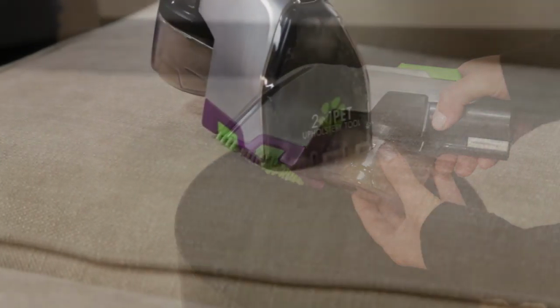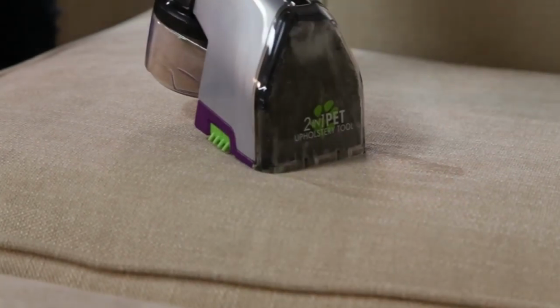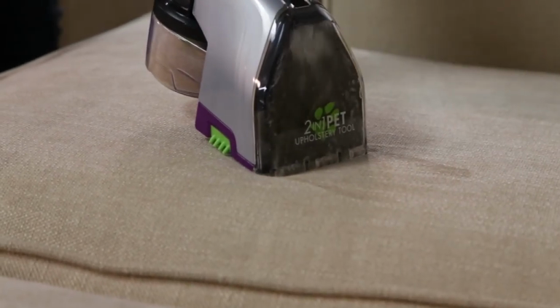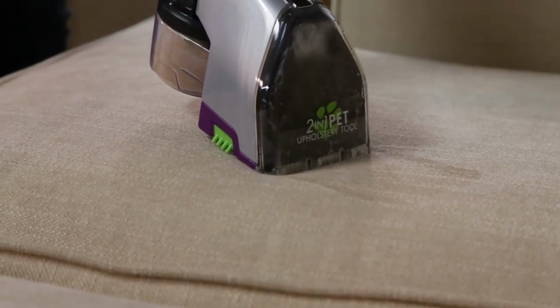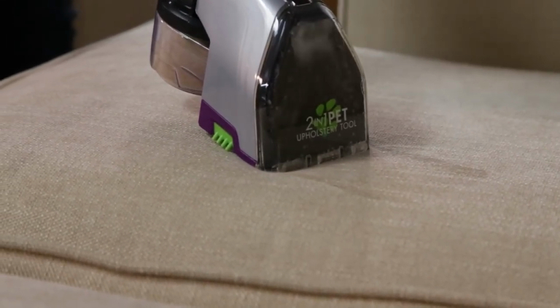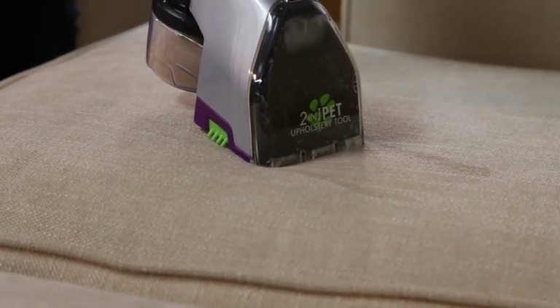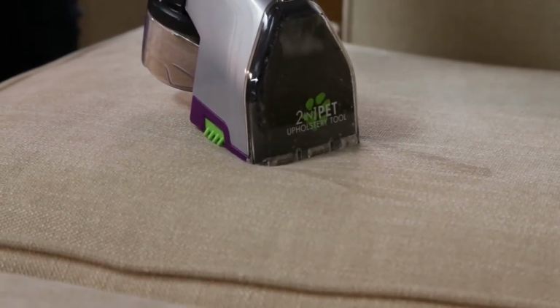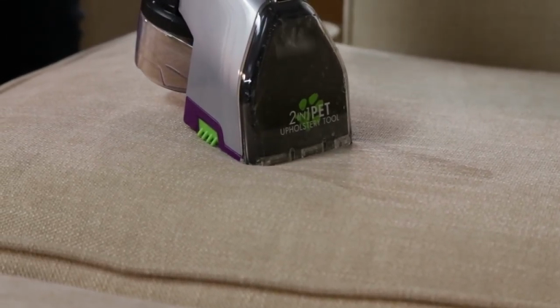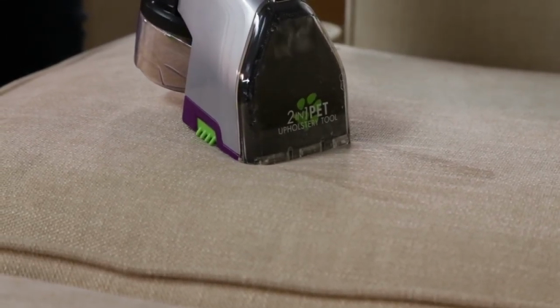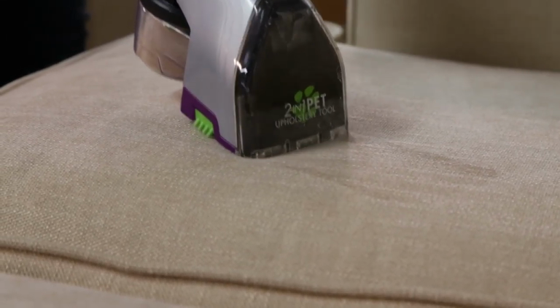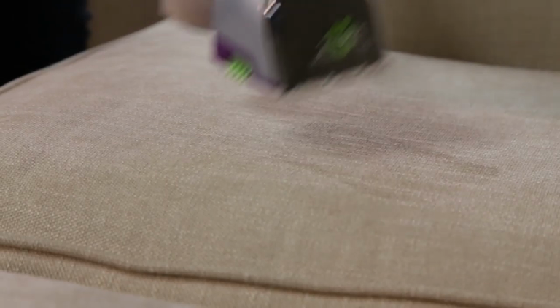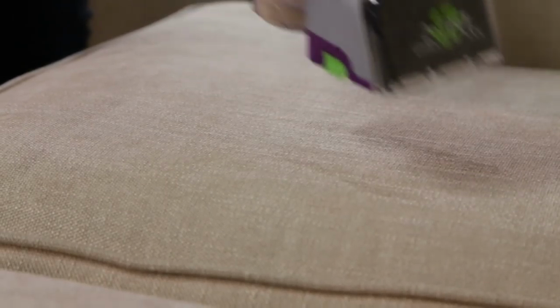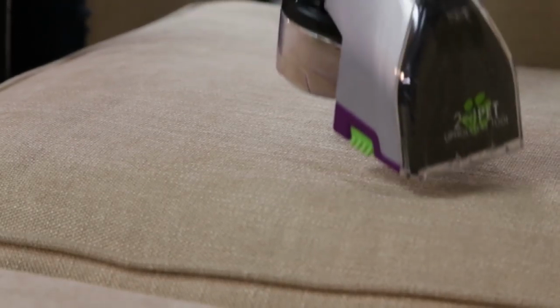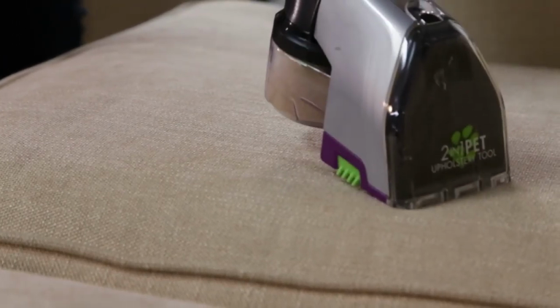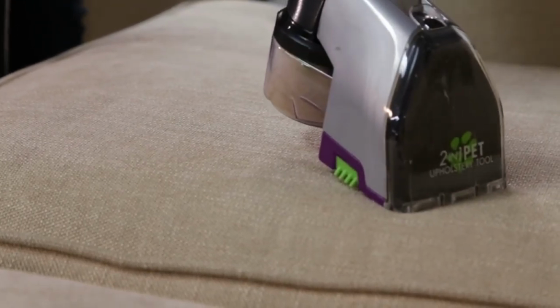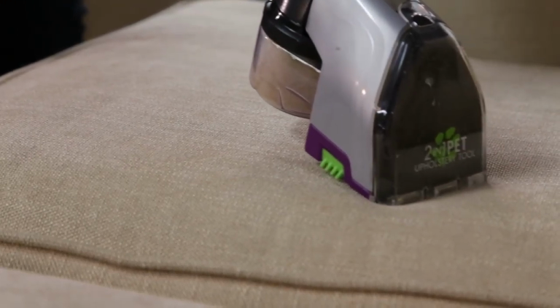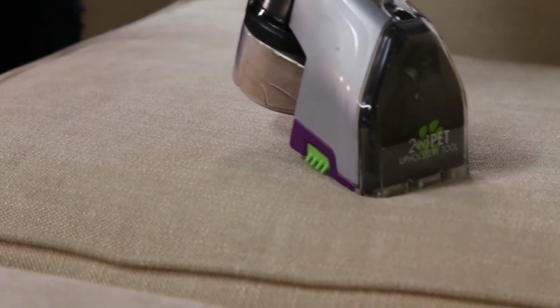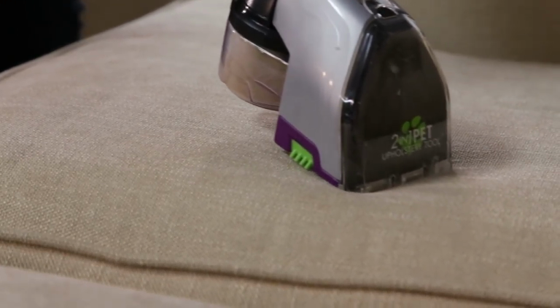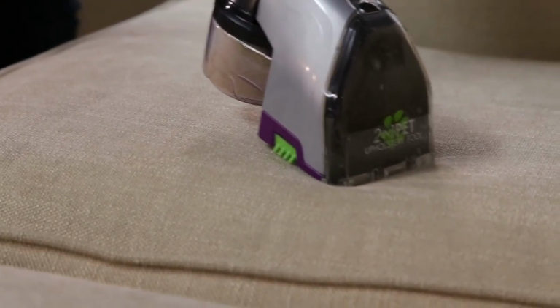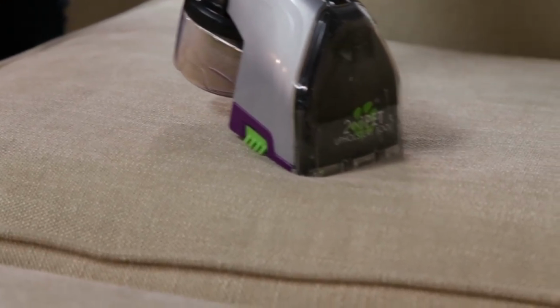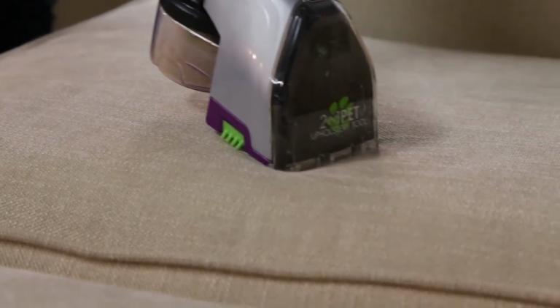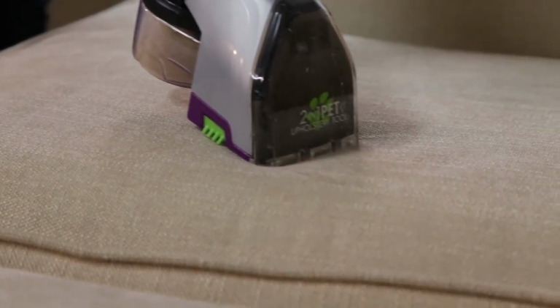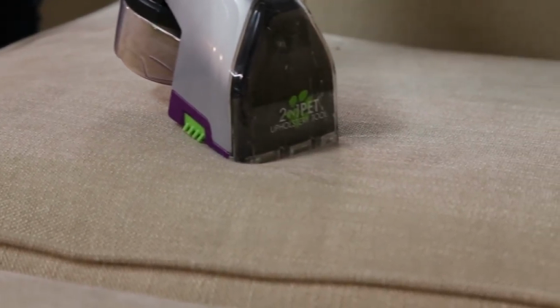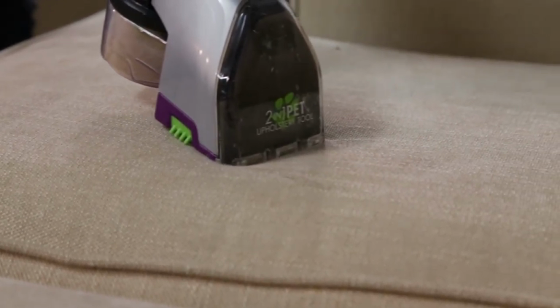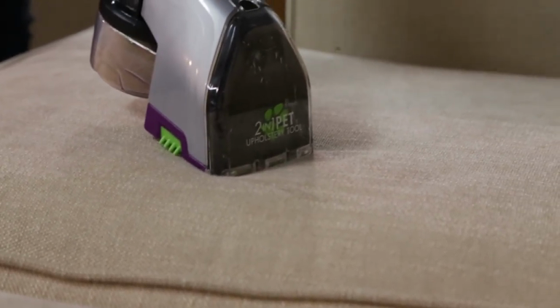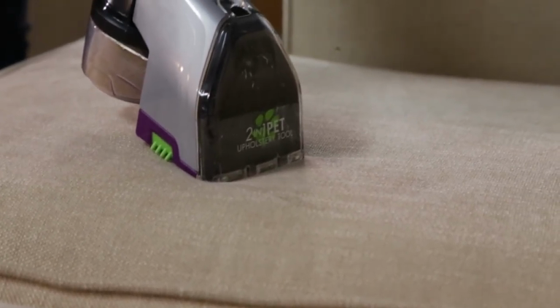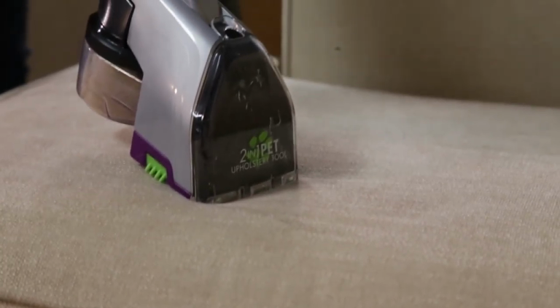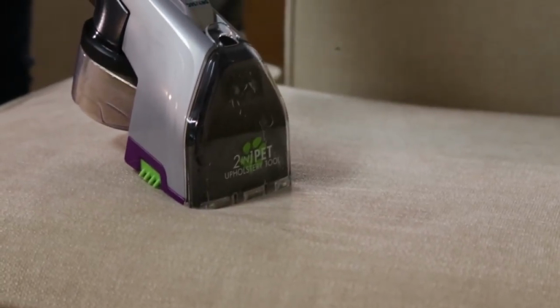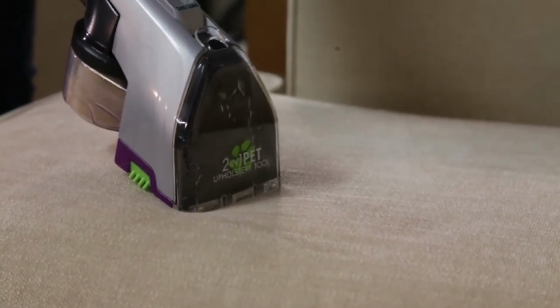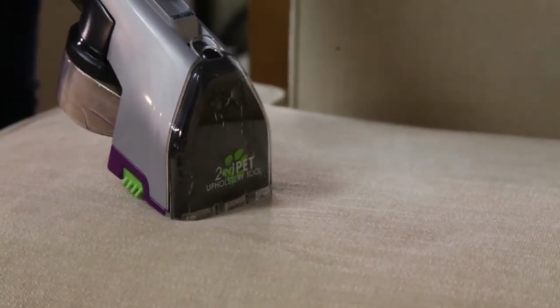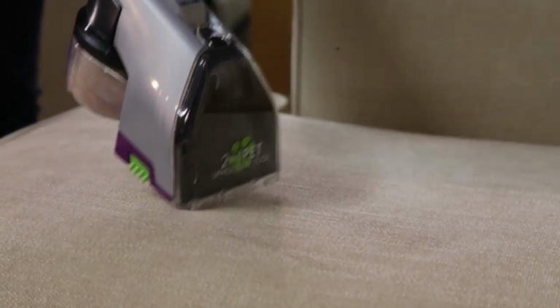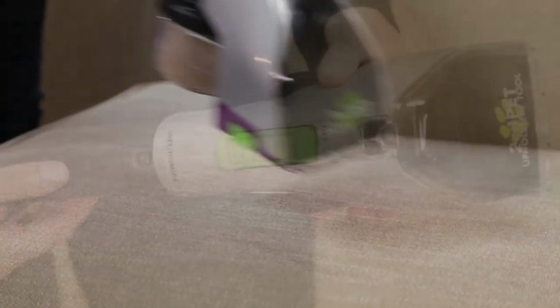The hair is collected in a separate dry cup. After dry vacuuming your upholstery, you can use the tool to clean spots, stains, and odors from your upholstery by wet cleaning.